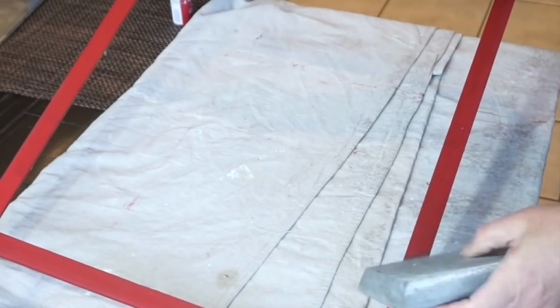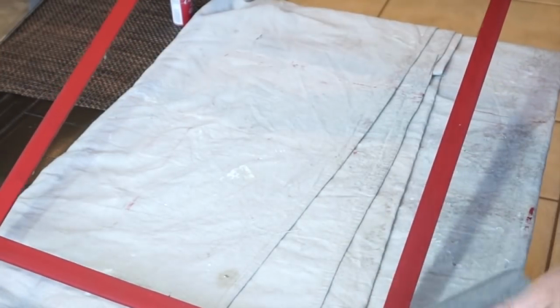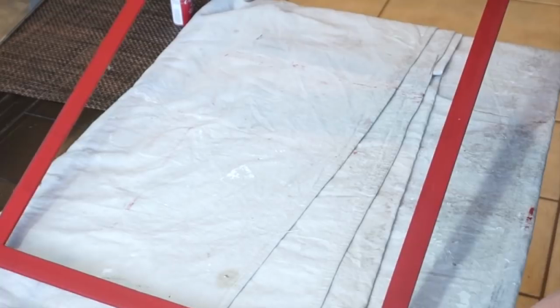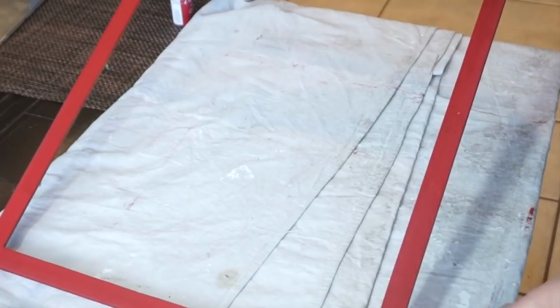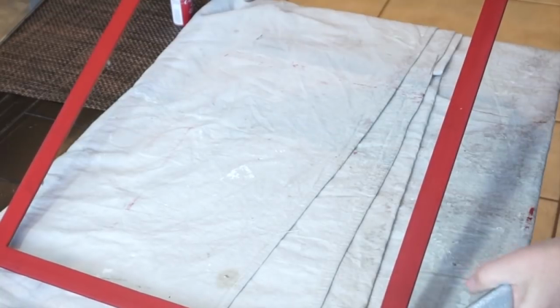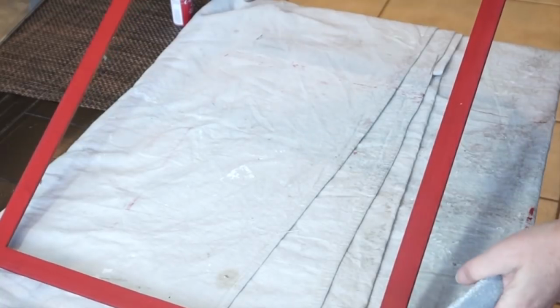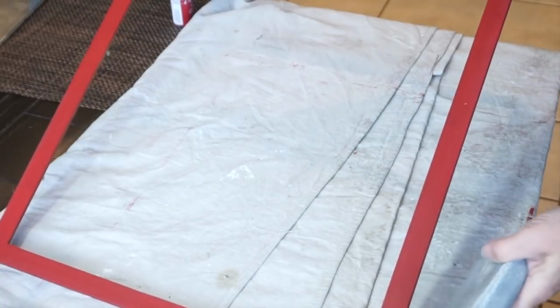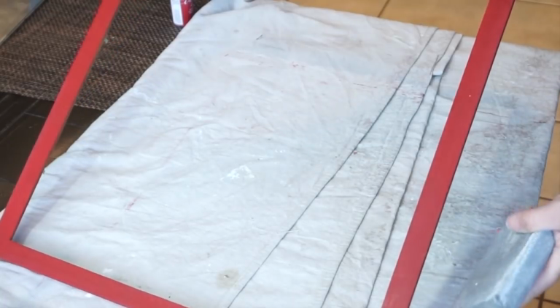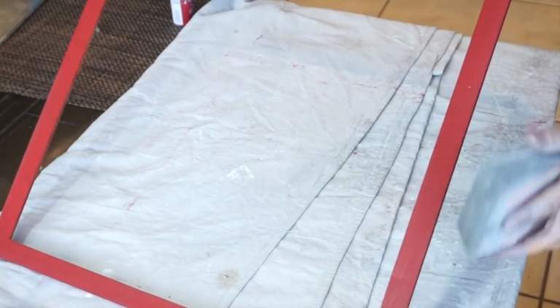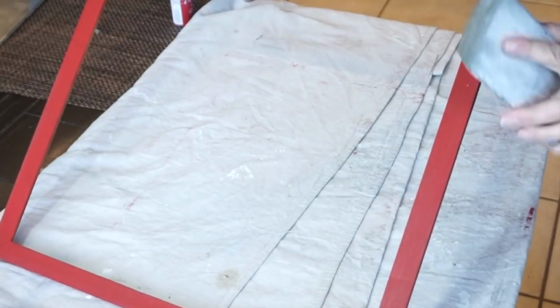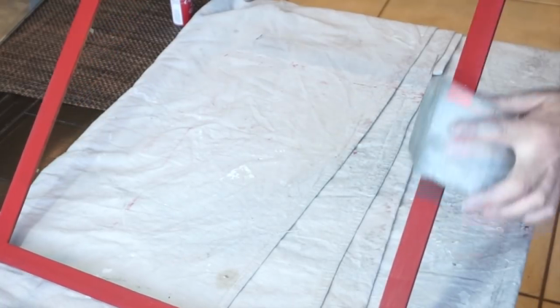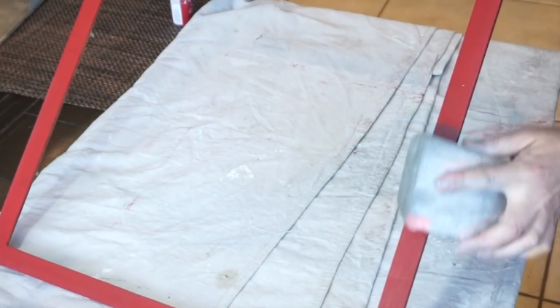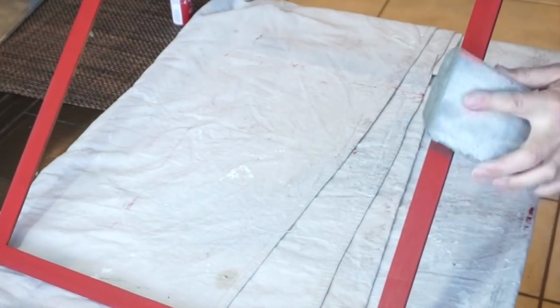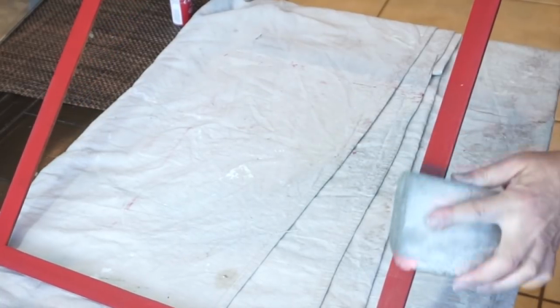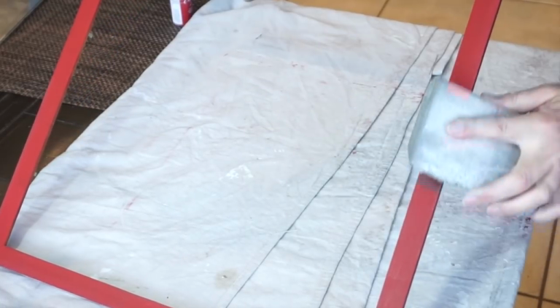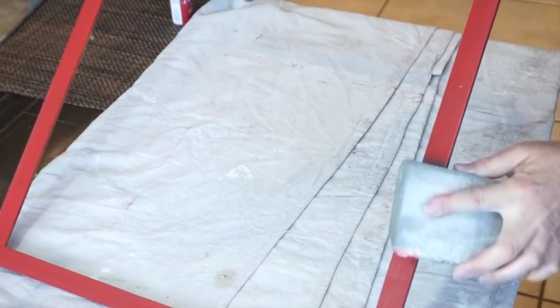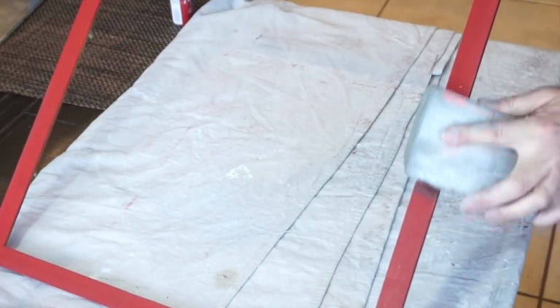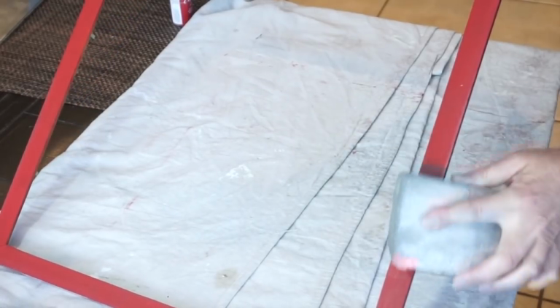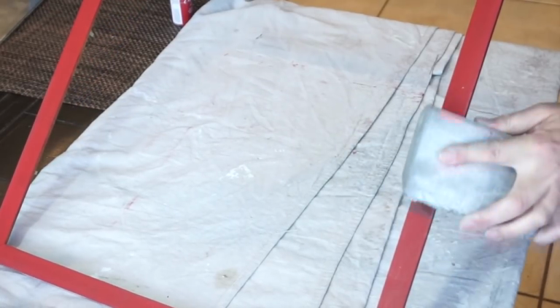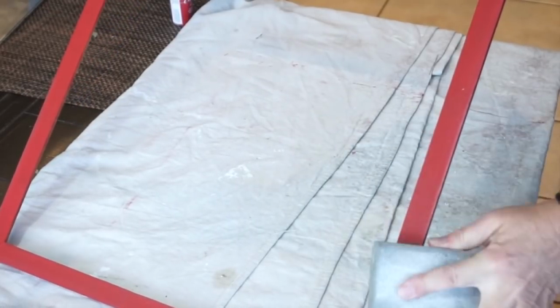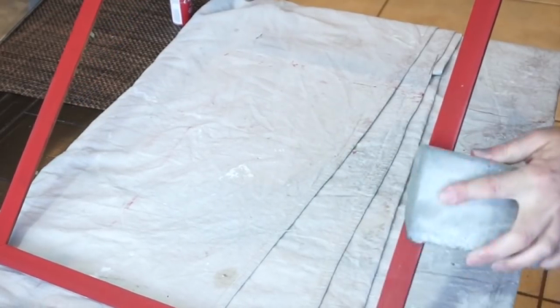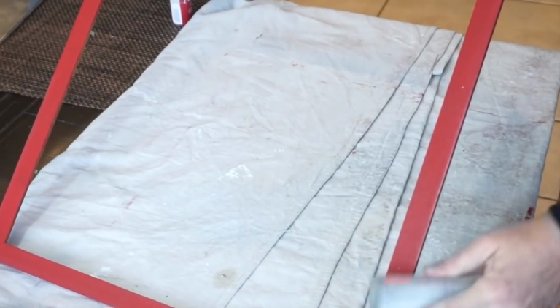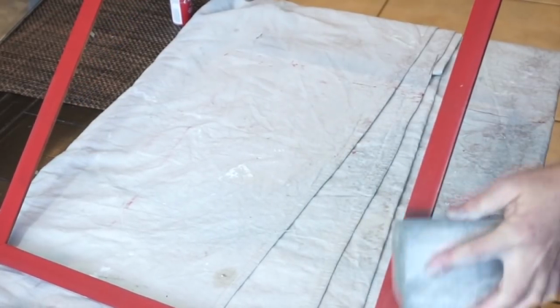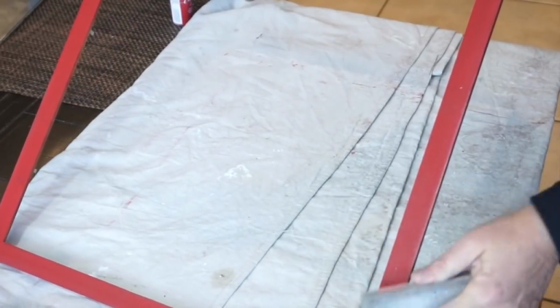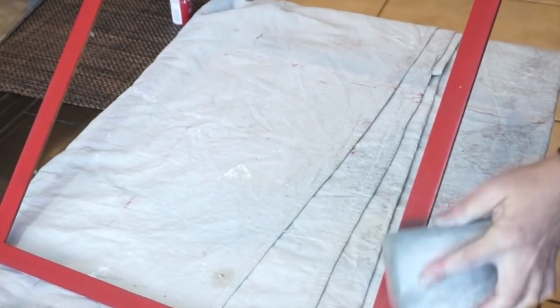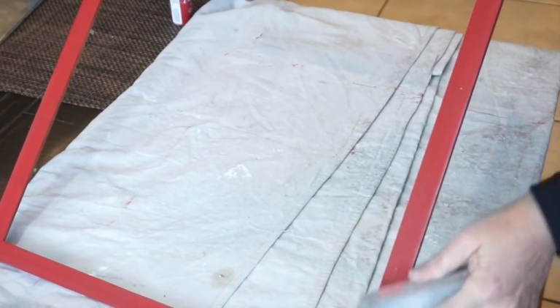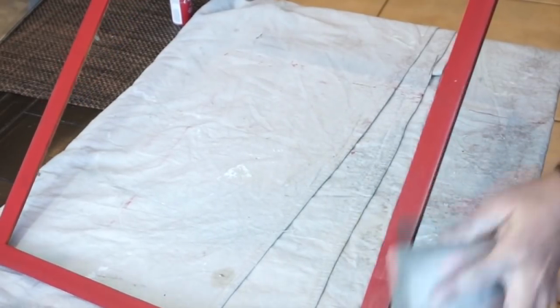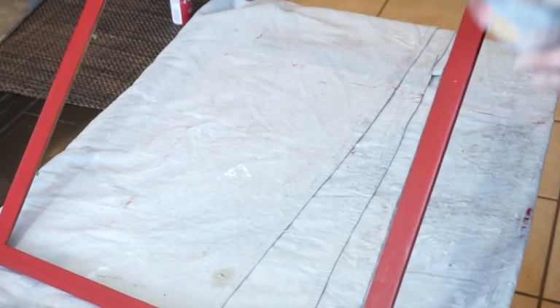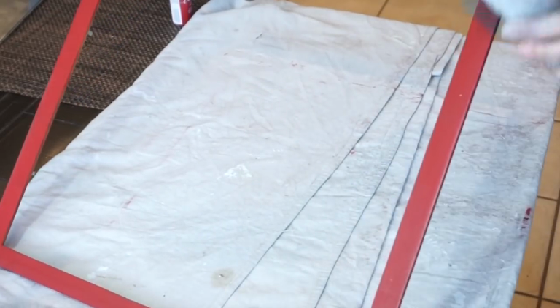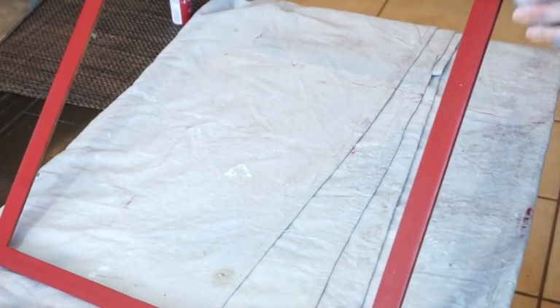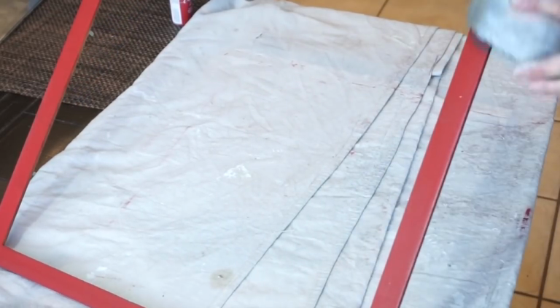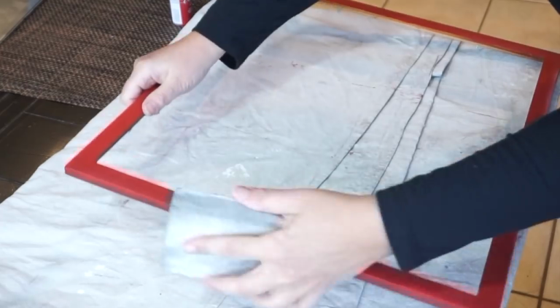And then I took a sanding block and just kind of sanded around the frame a little bit to give it that worn look.